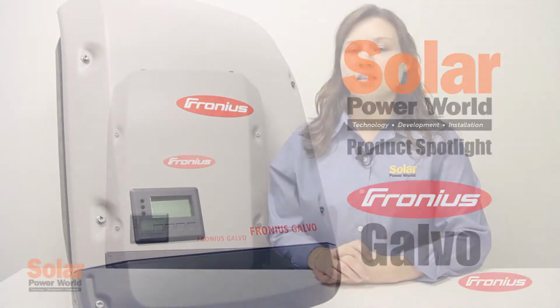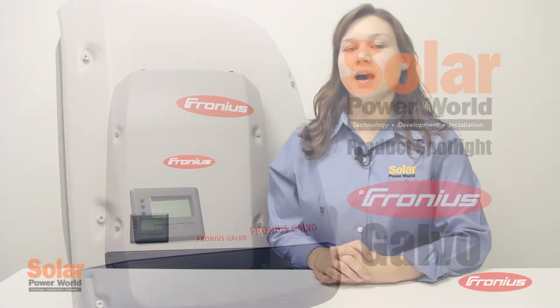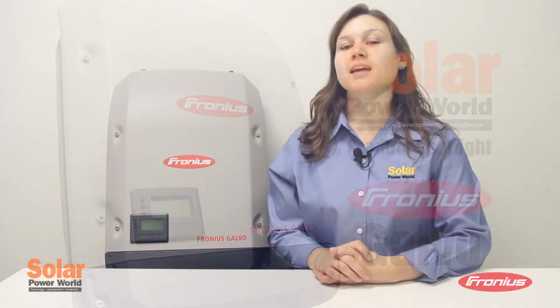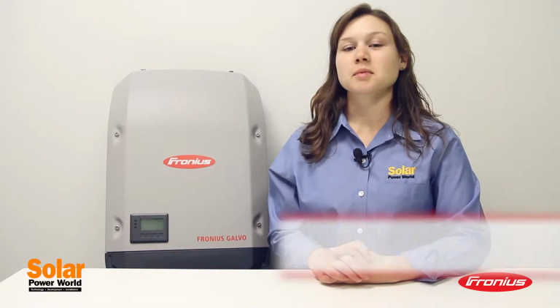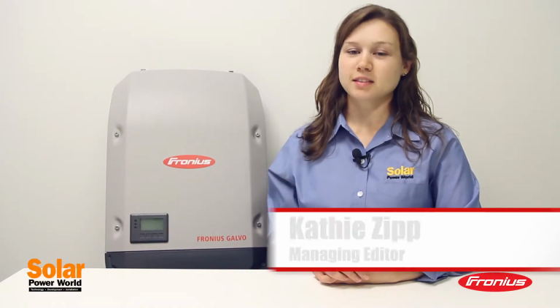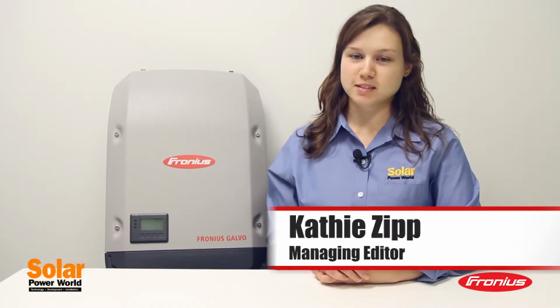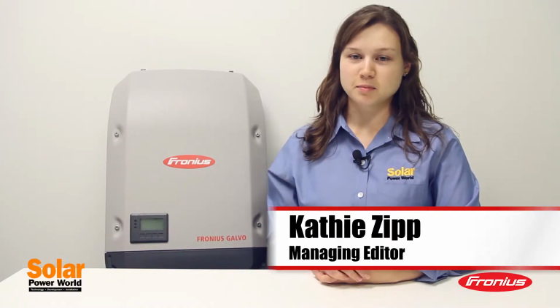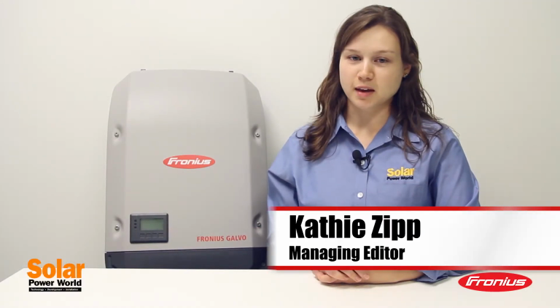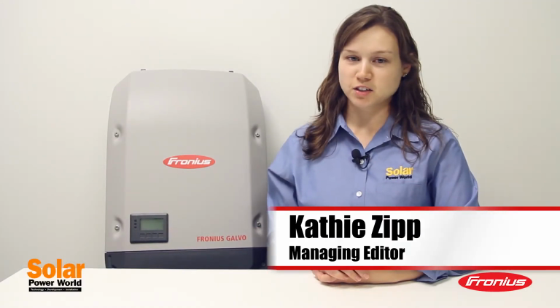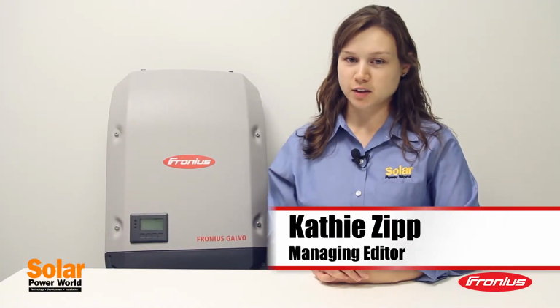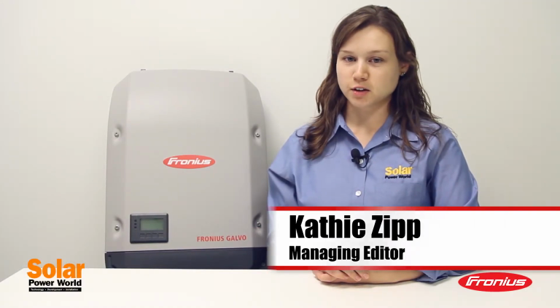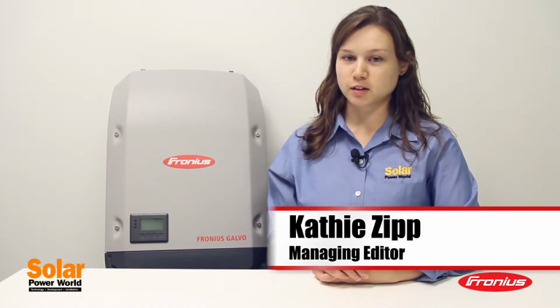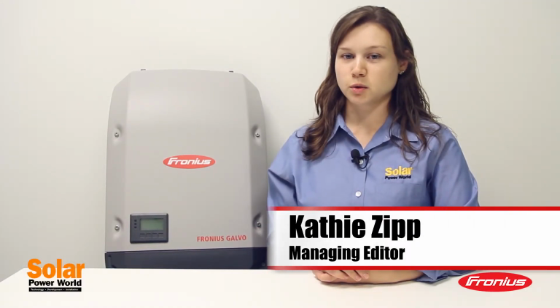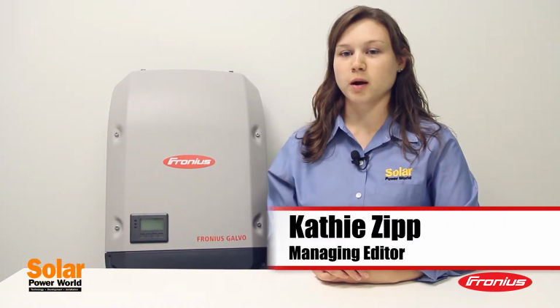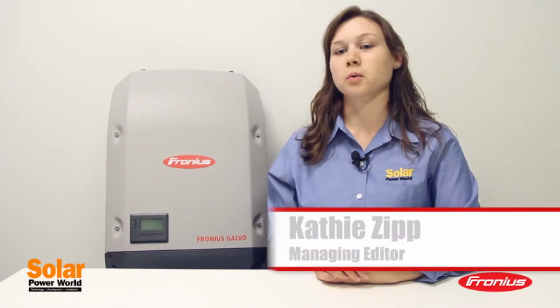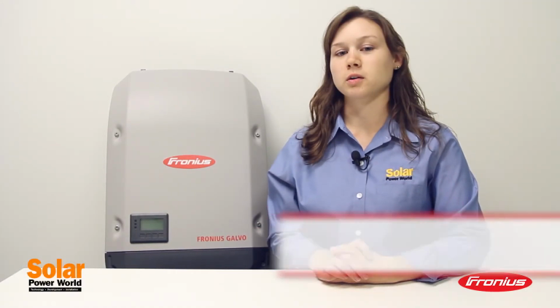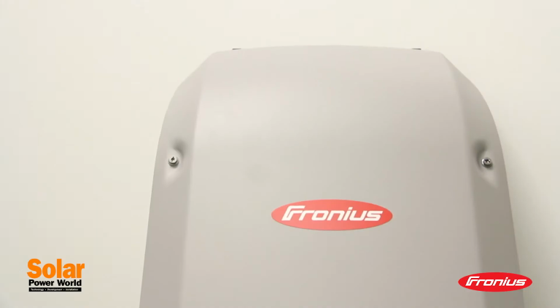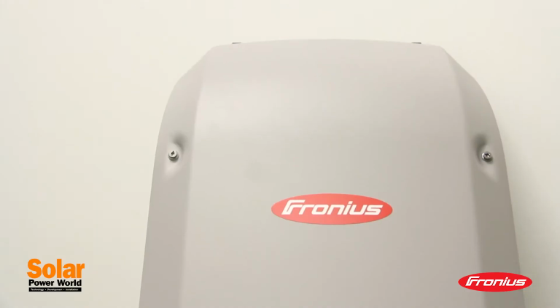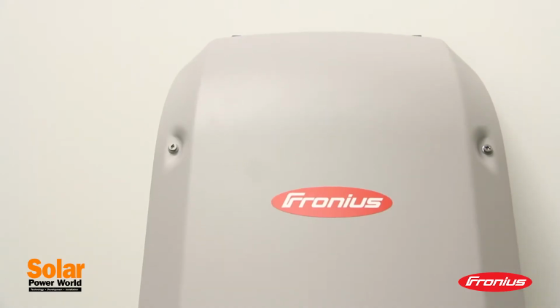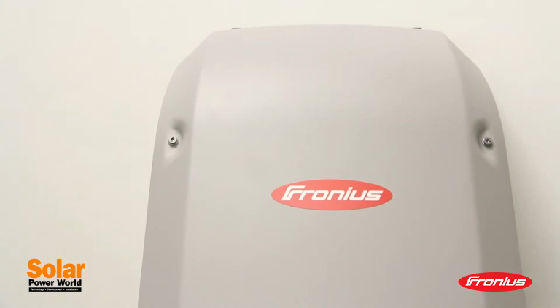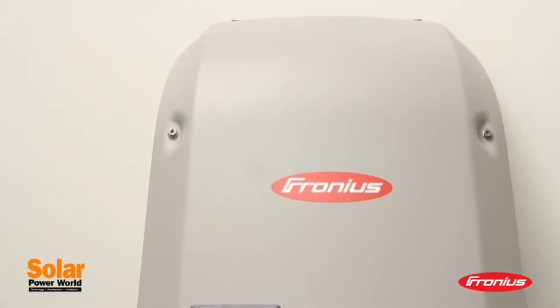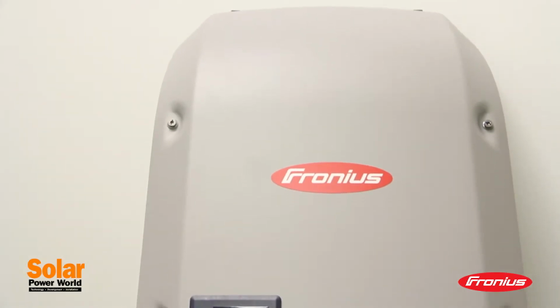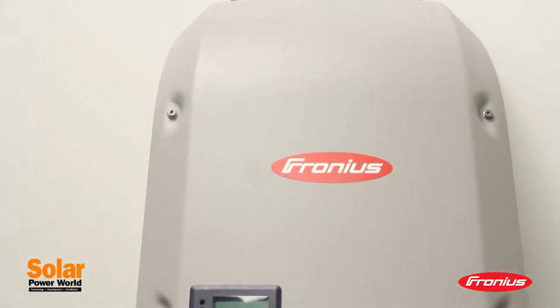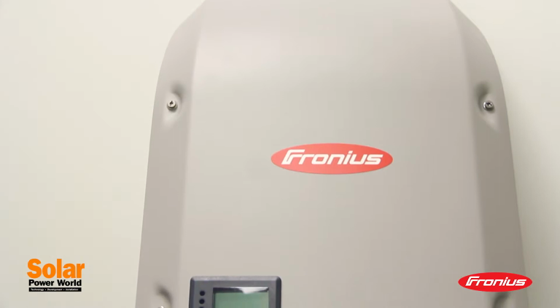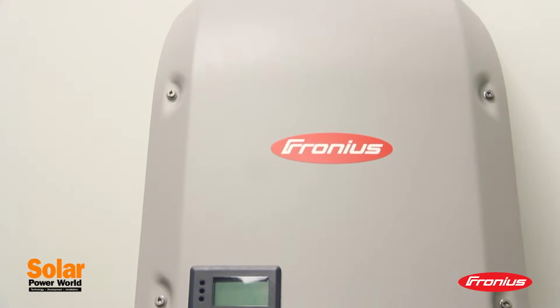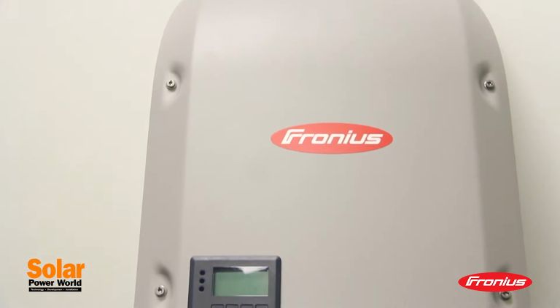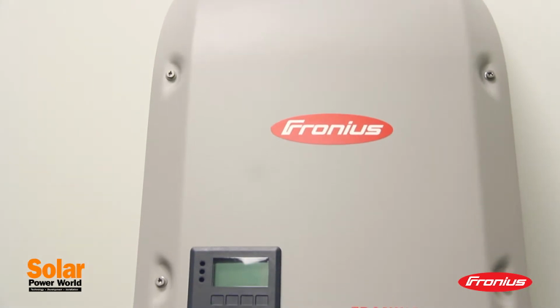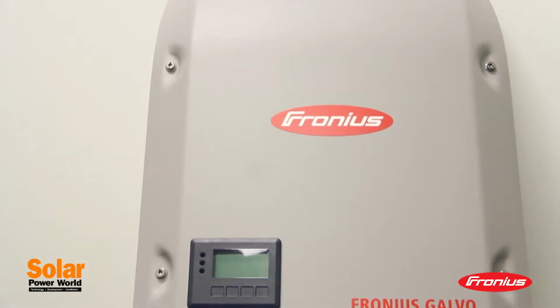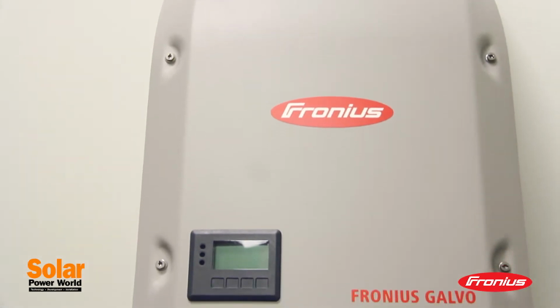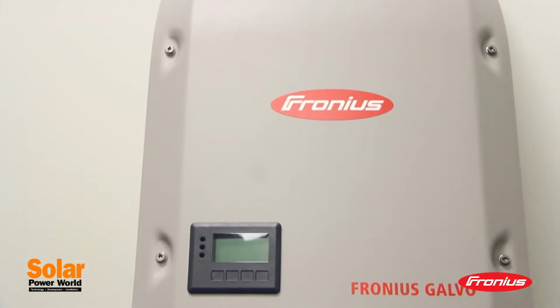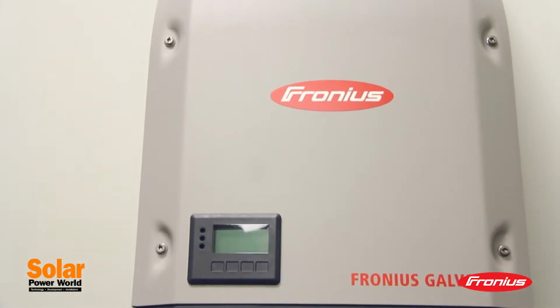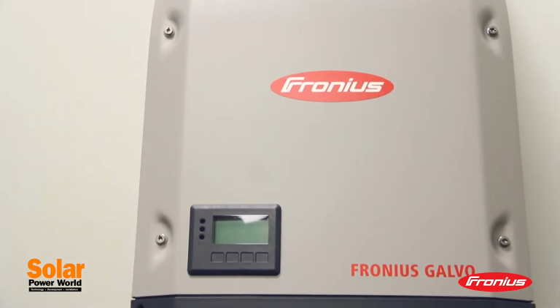Hi, I'm Kathy Zitt, managing editor of Solar Power World, and today I have the Galvo solar inverter from Fronius USA.